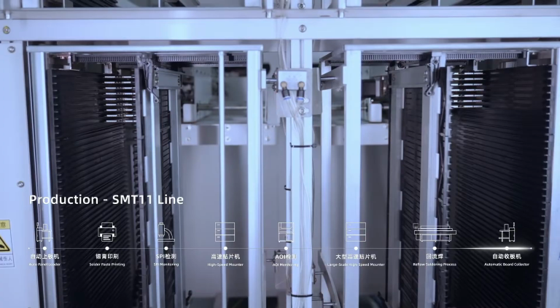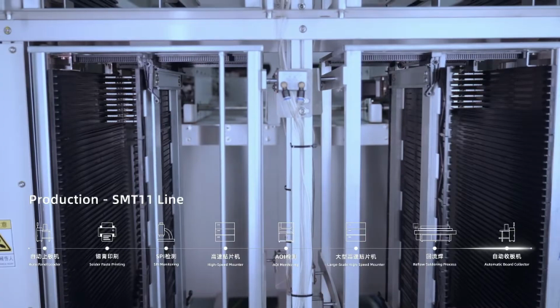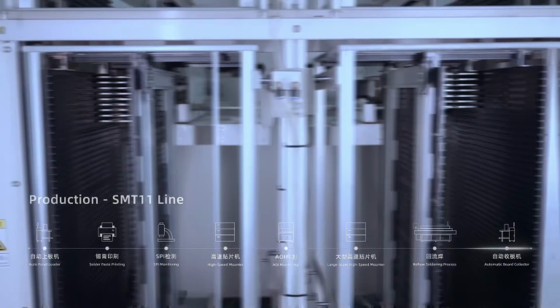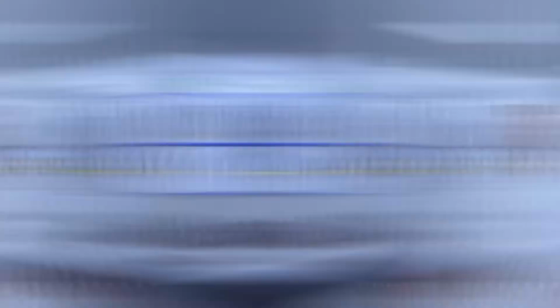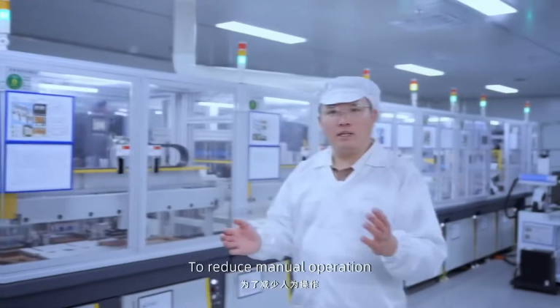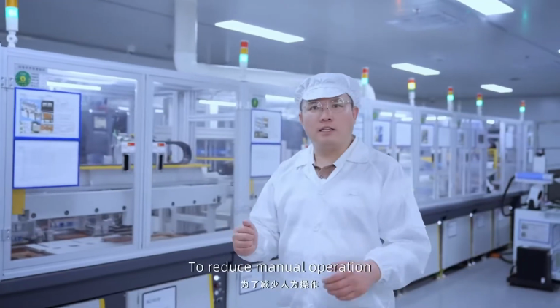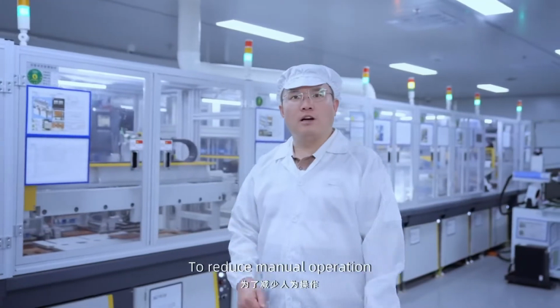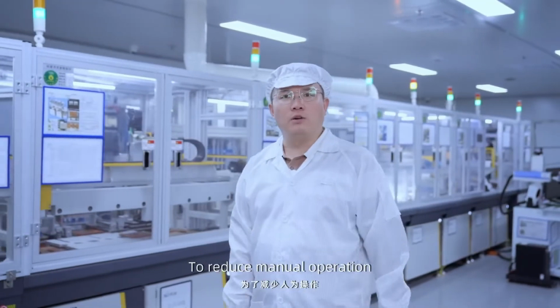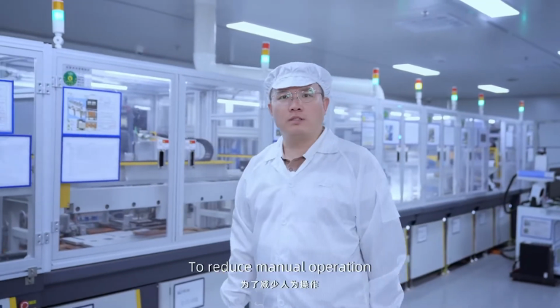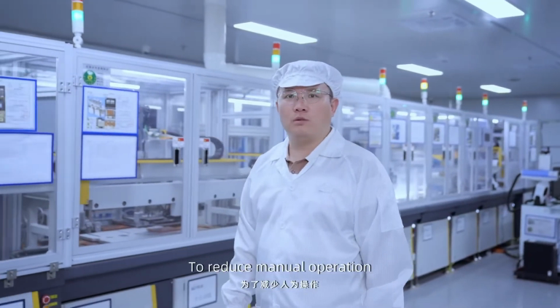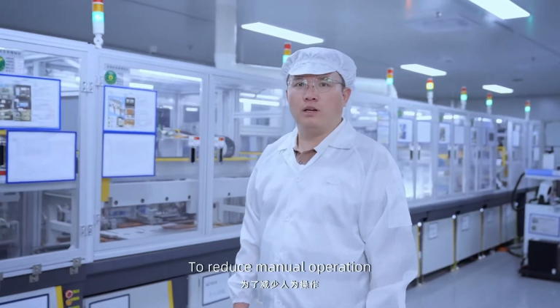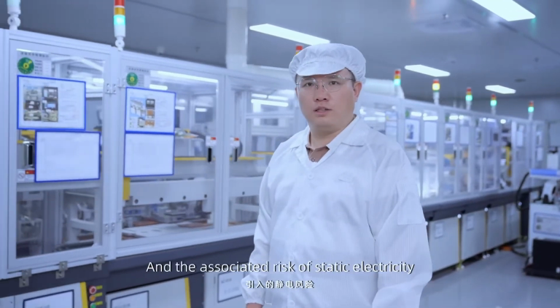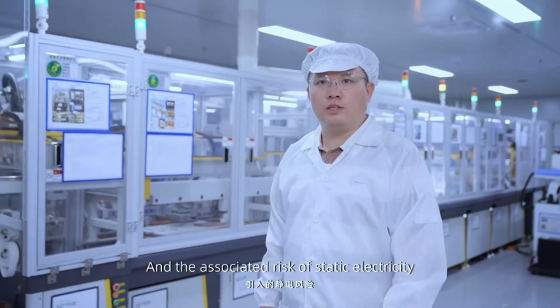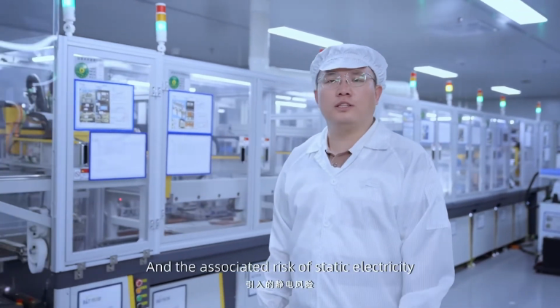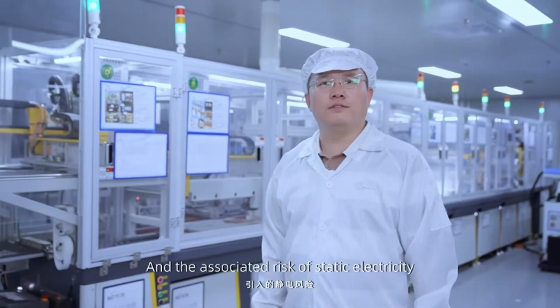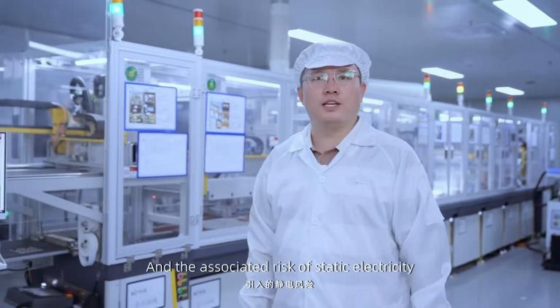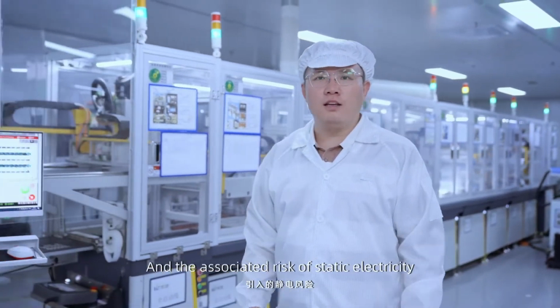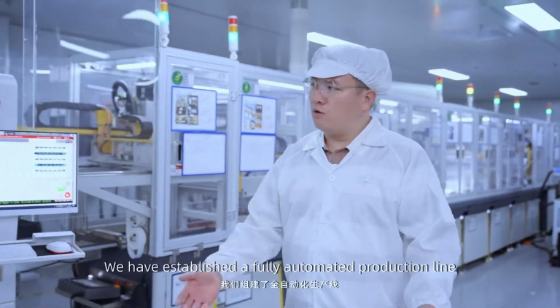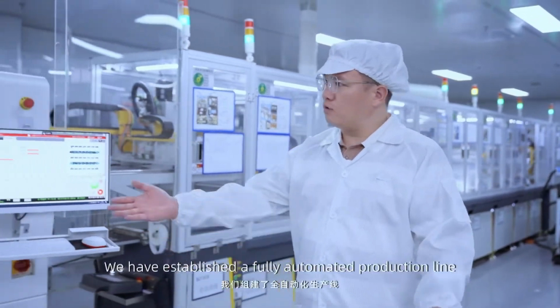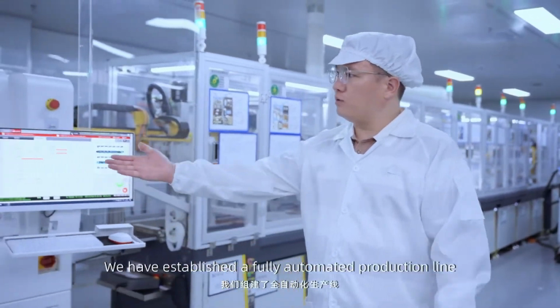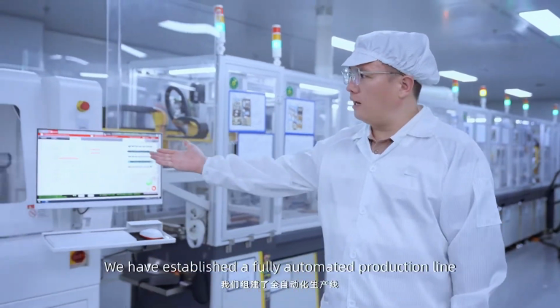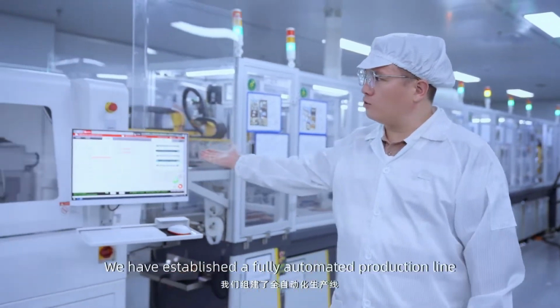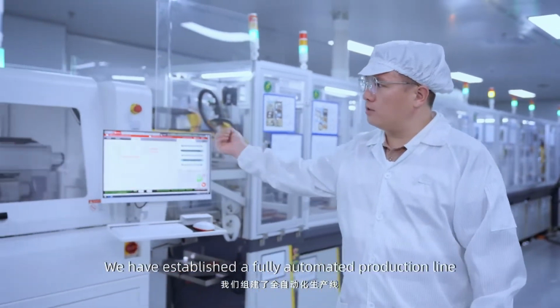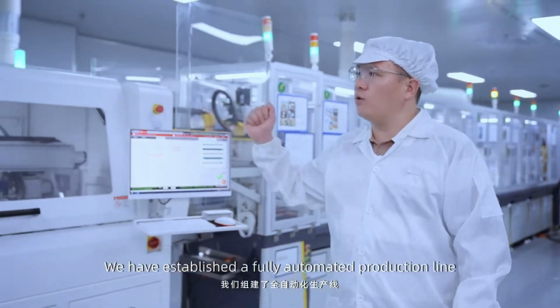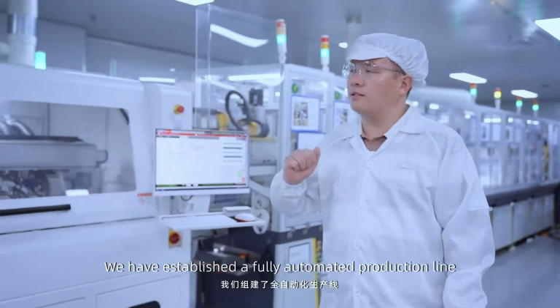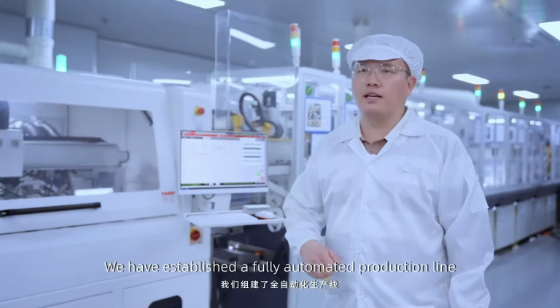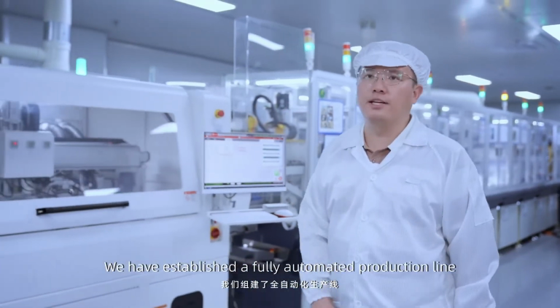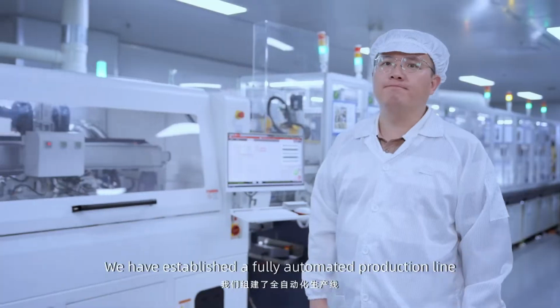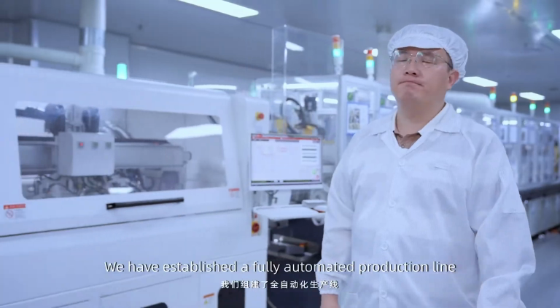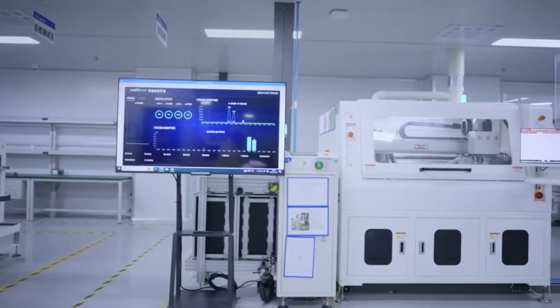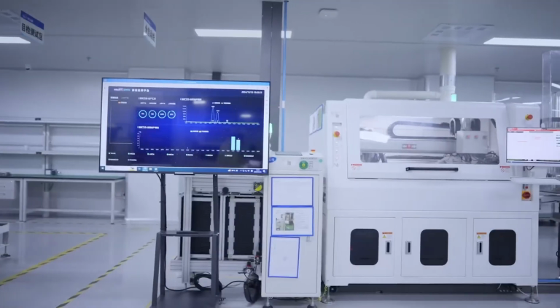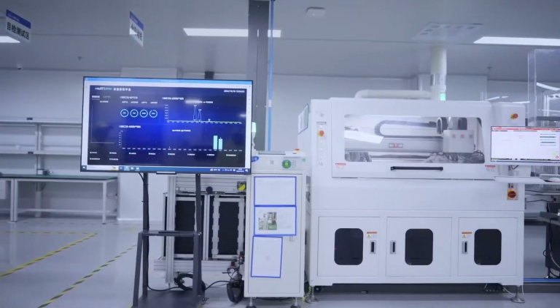To reduce manual operation and the associated risk of static electricity, we have established a fully automated production line.